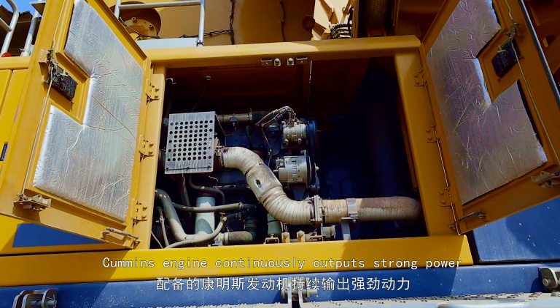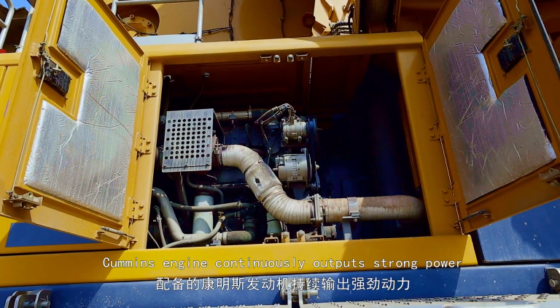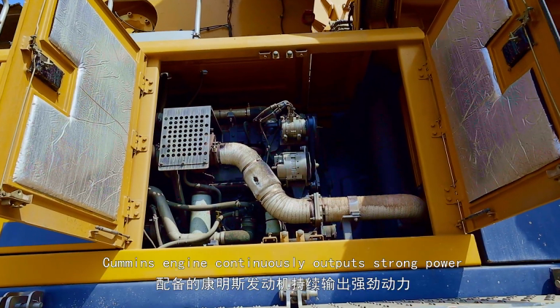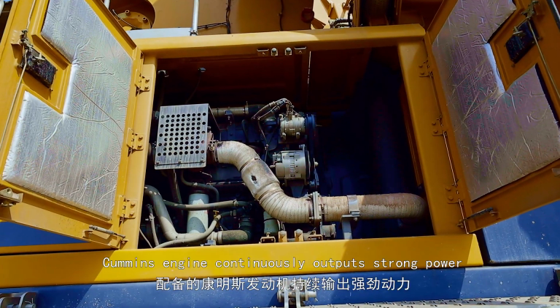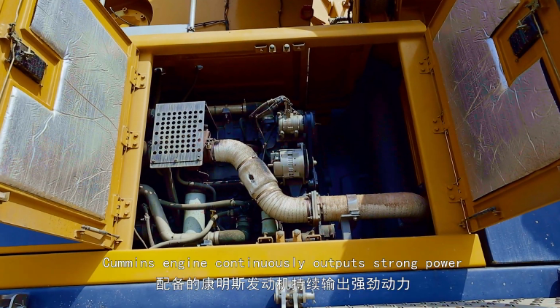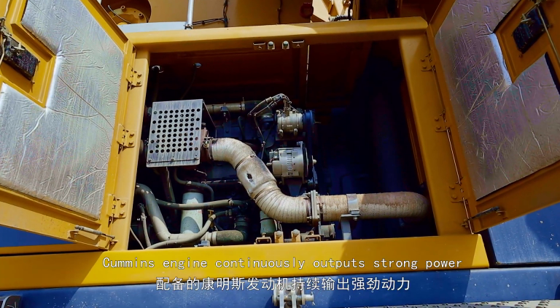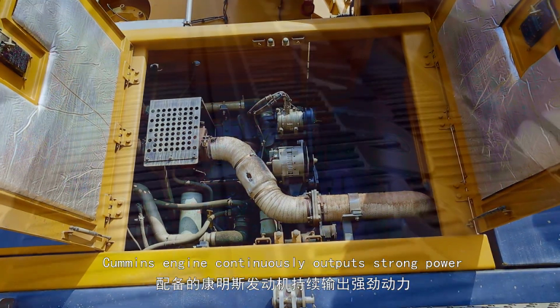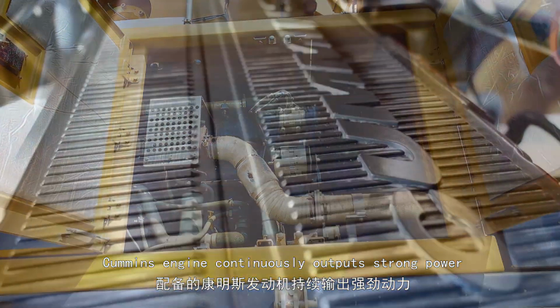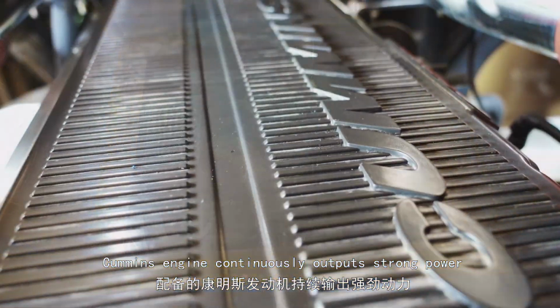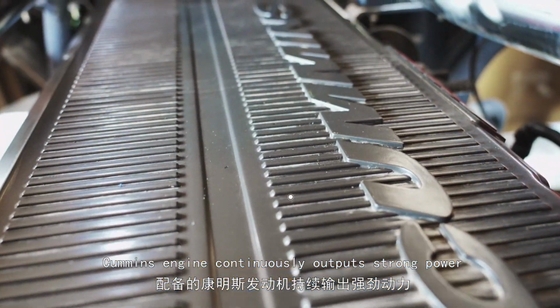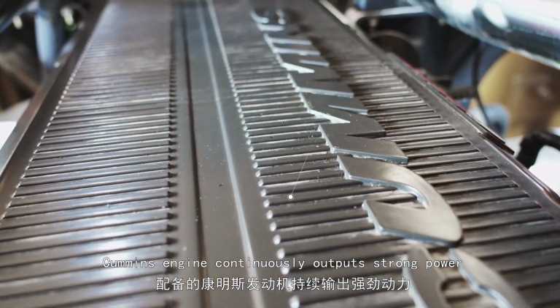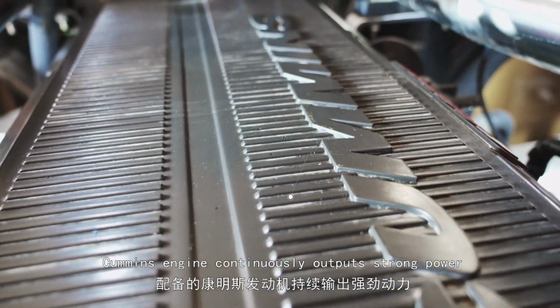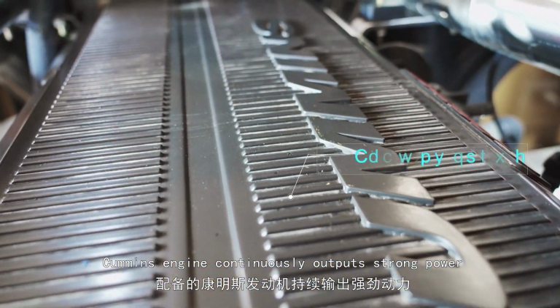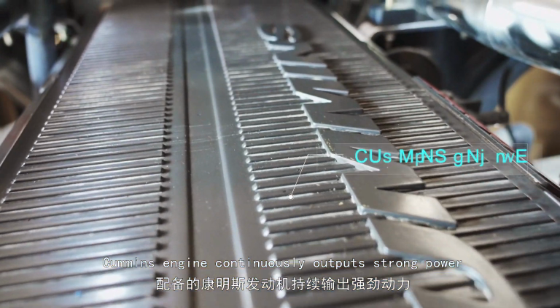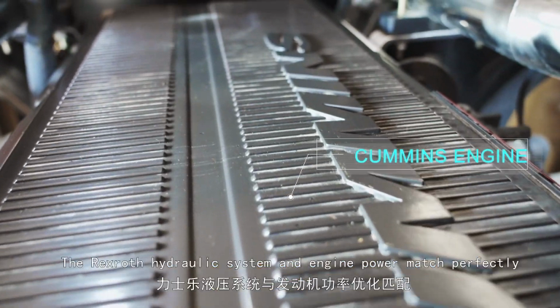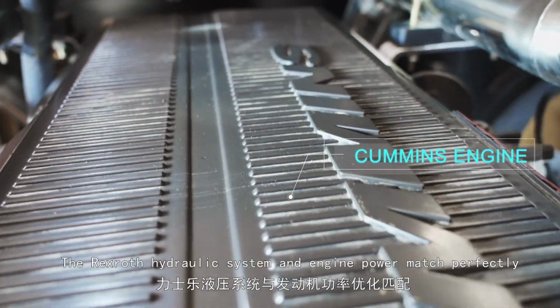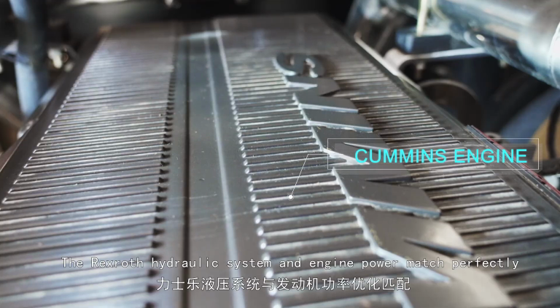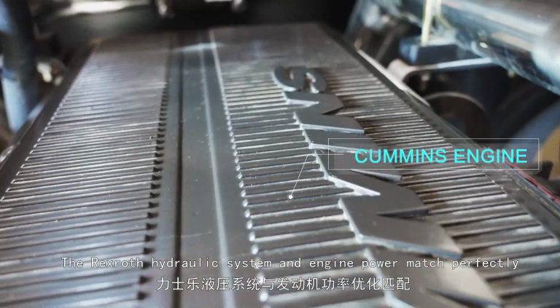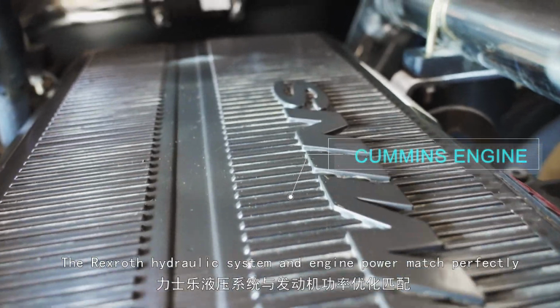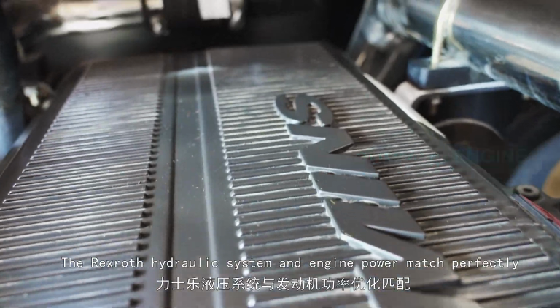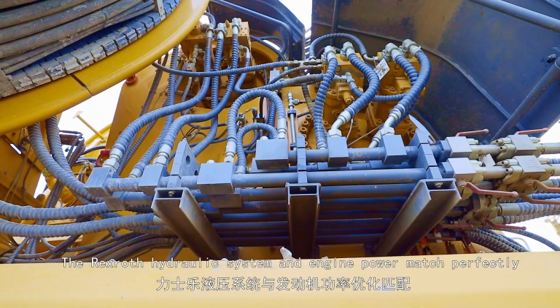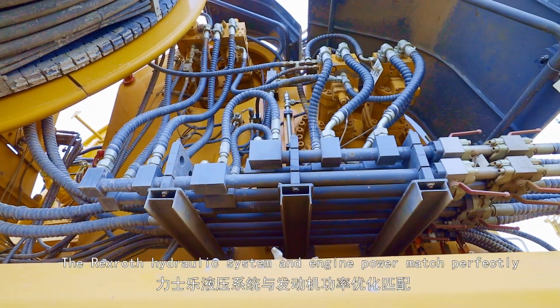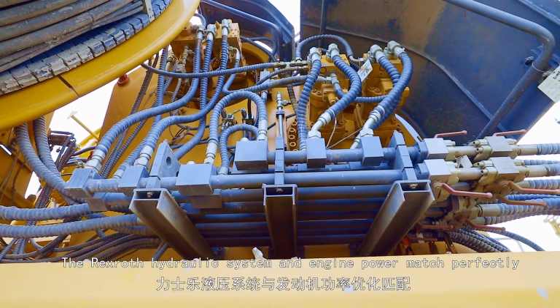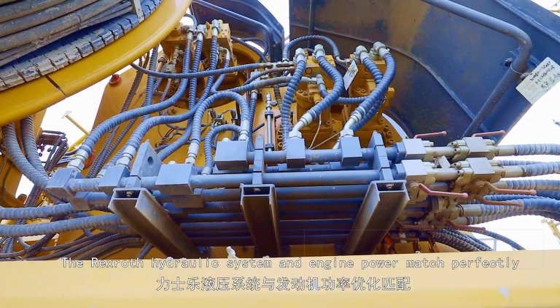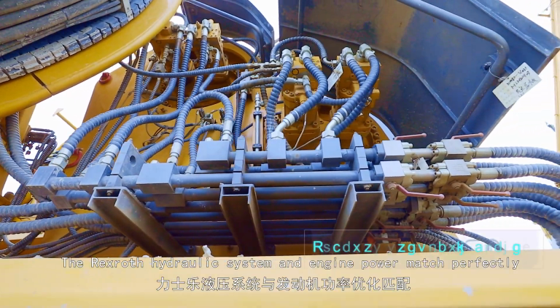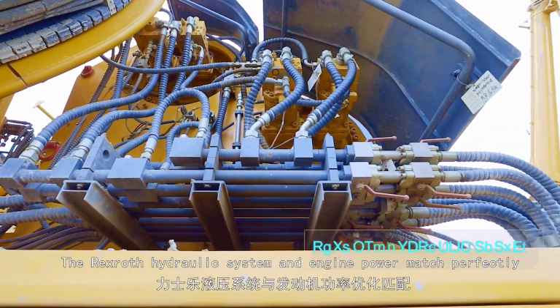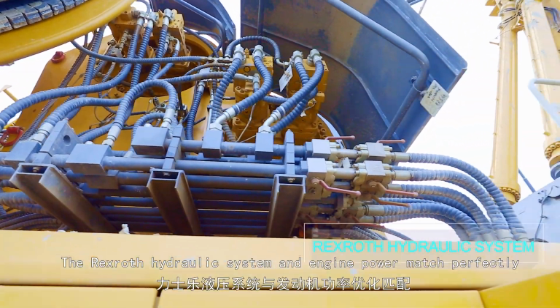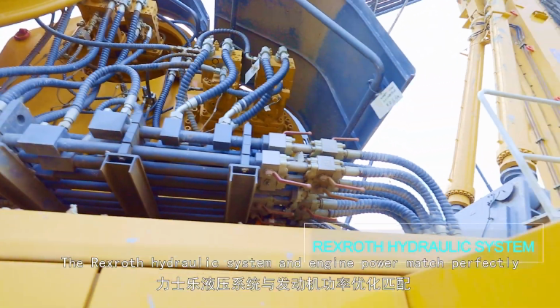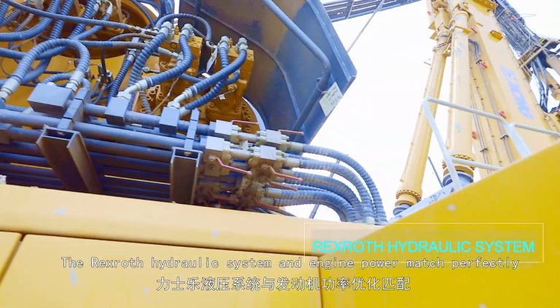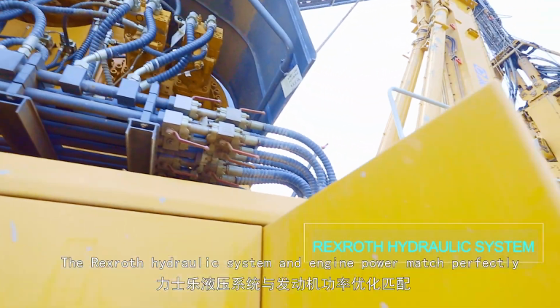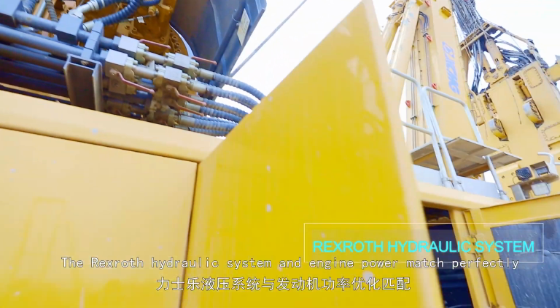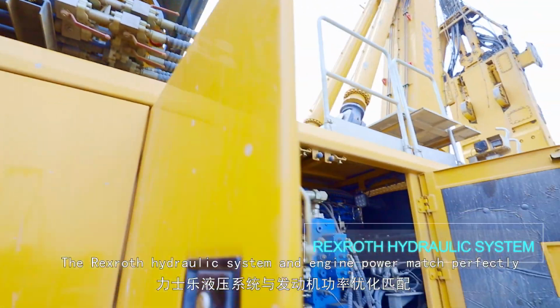A Cummins engine continuously outputs strong power, and the Rexroth hydraulic system and engine power match perfectly.